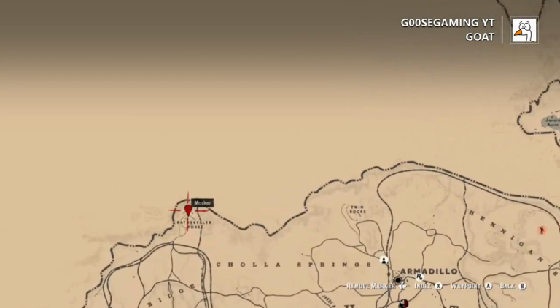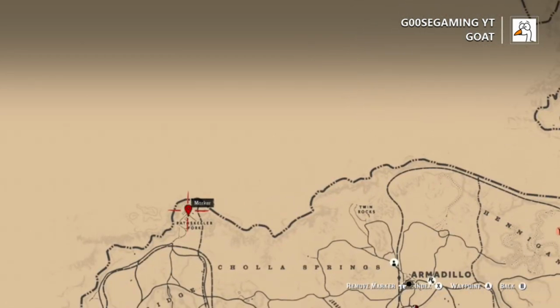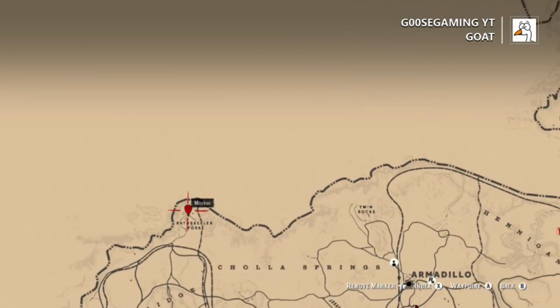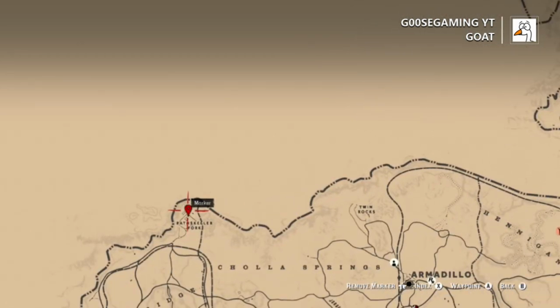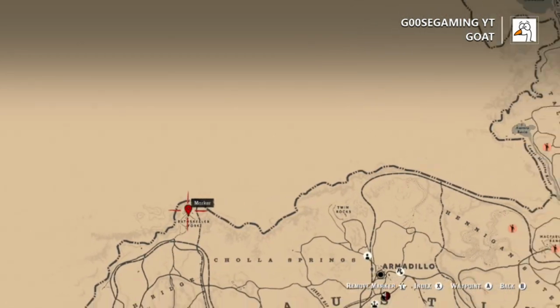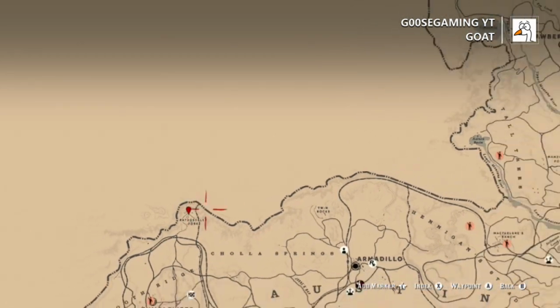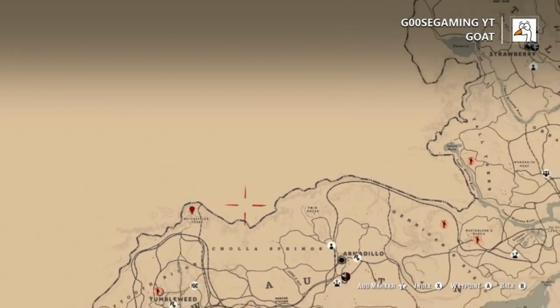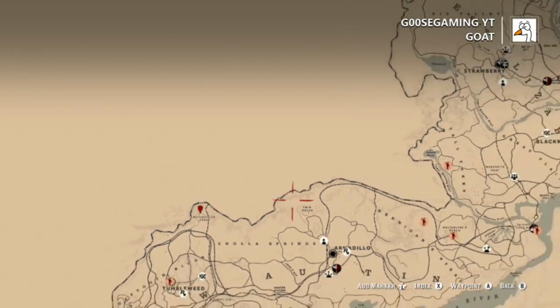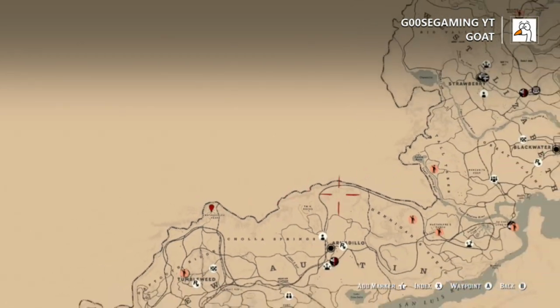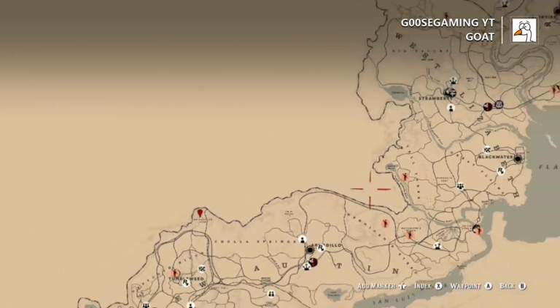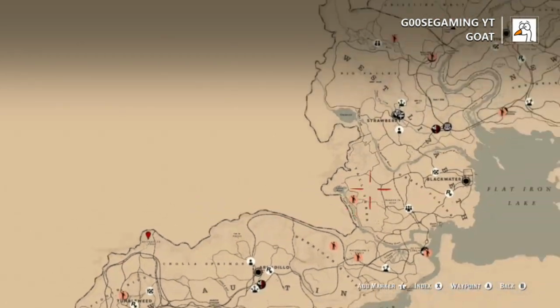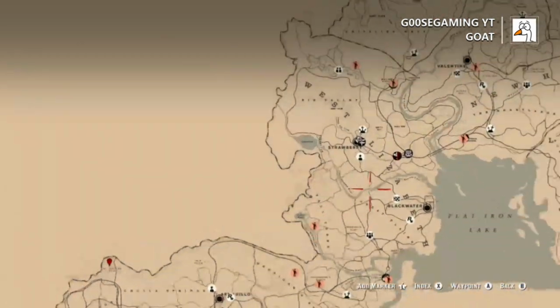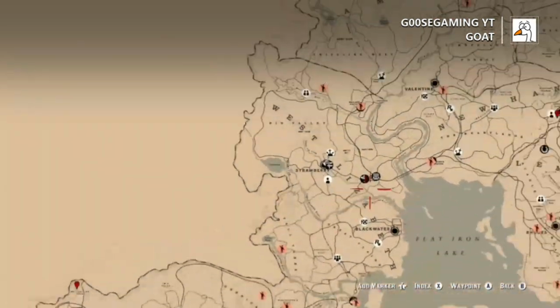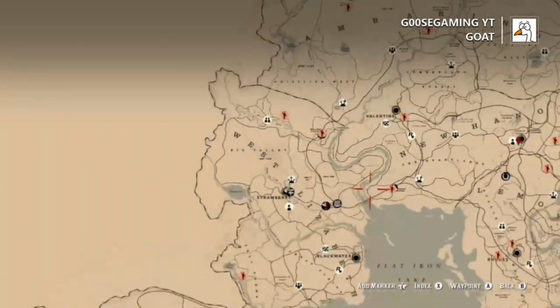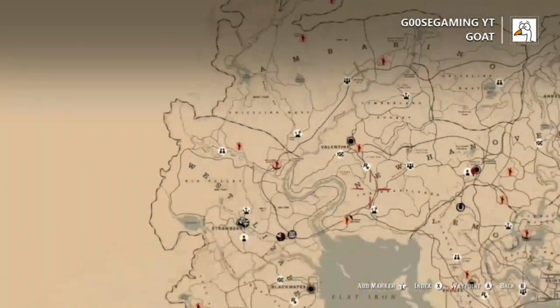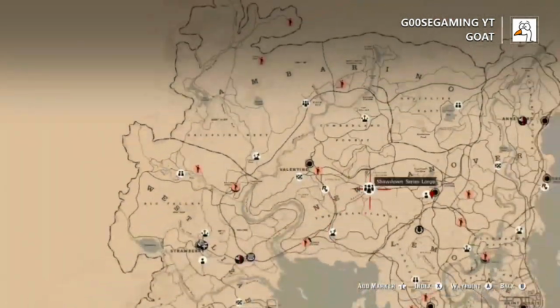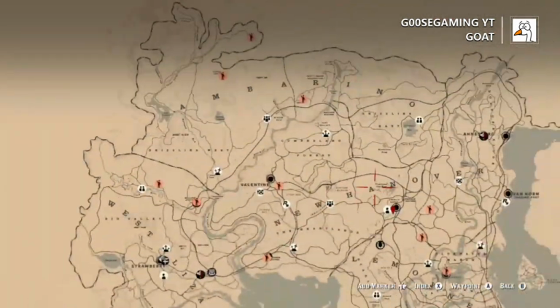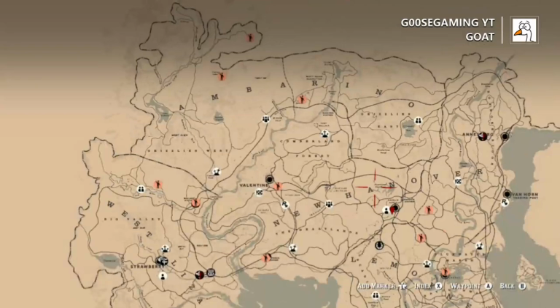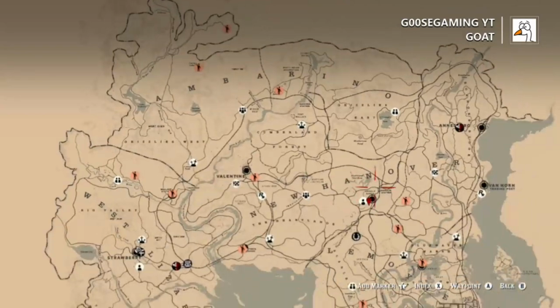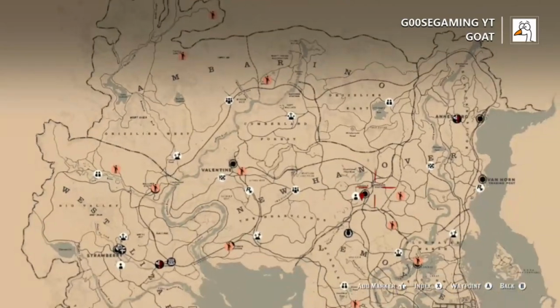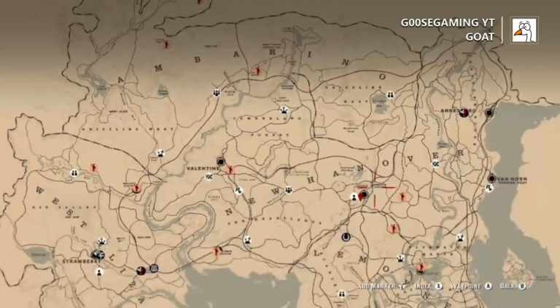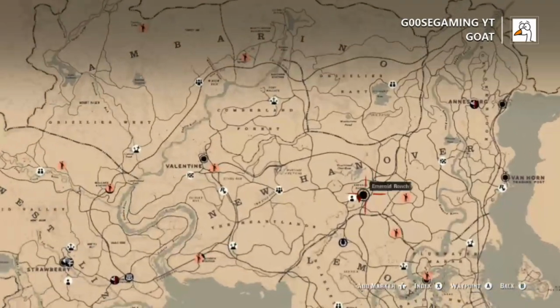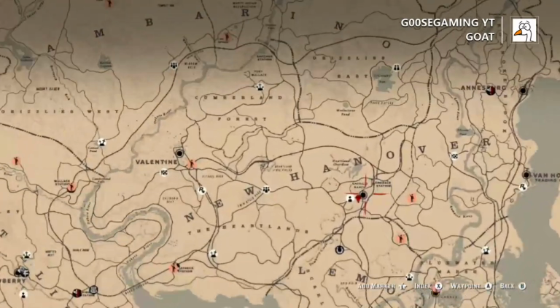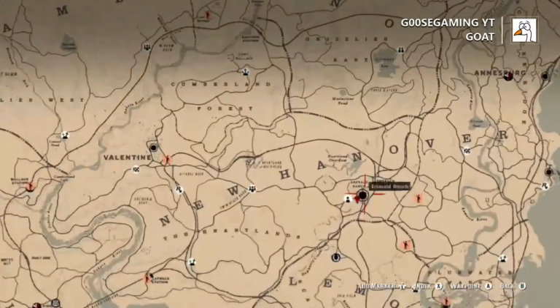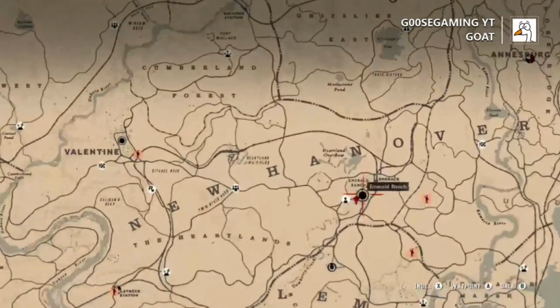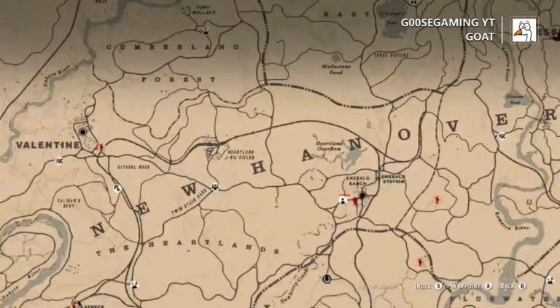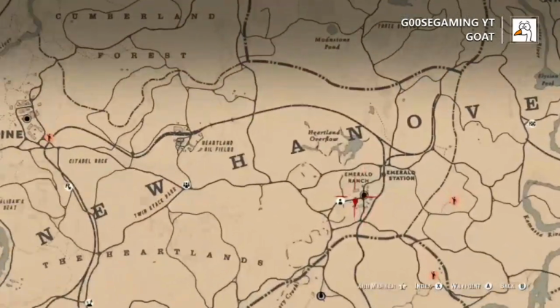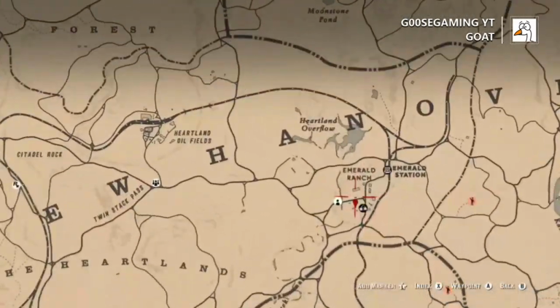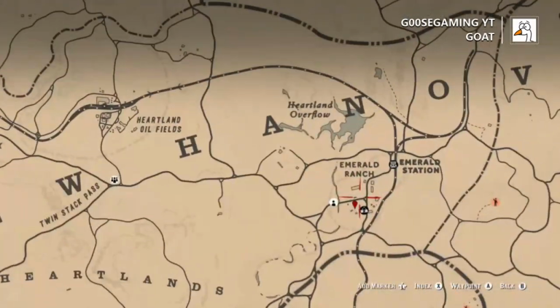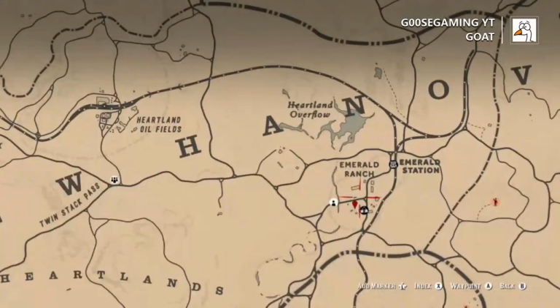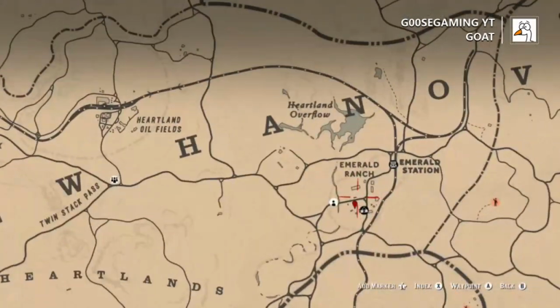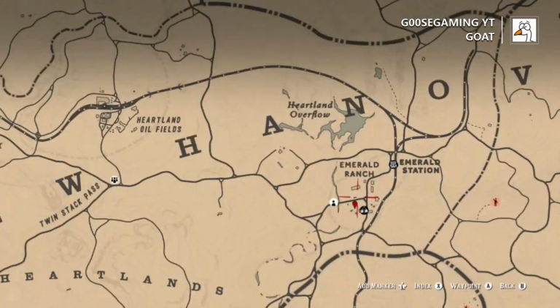Goats — not too many spots. Rascal Fork, there's usually two of them that you can find over there. You also can find a group of them at Emerald Ranch.